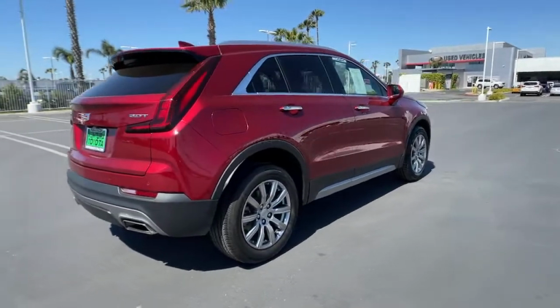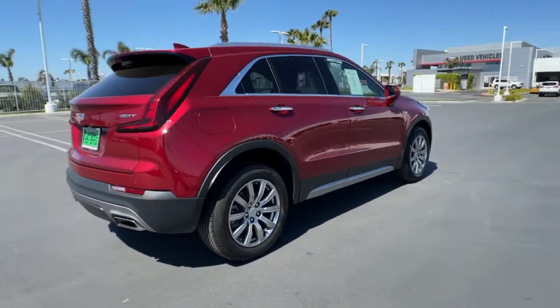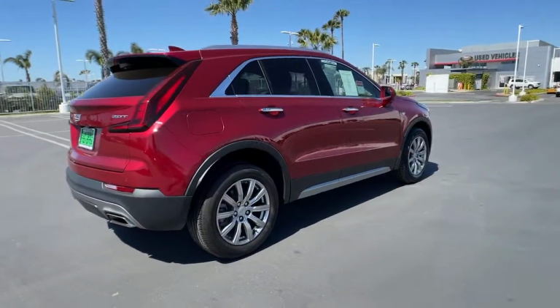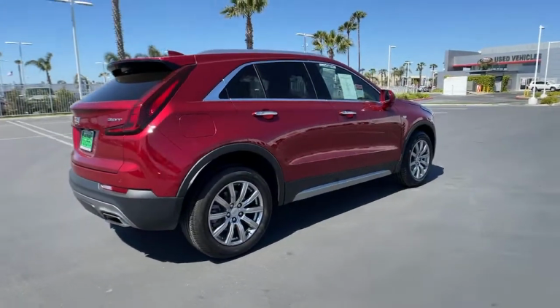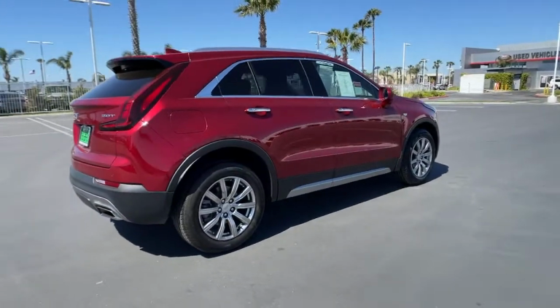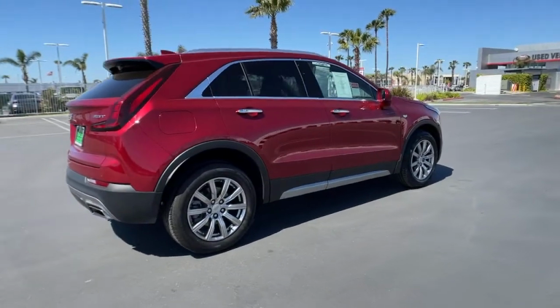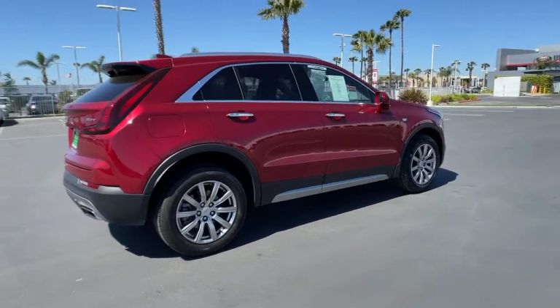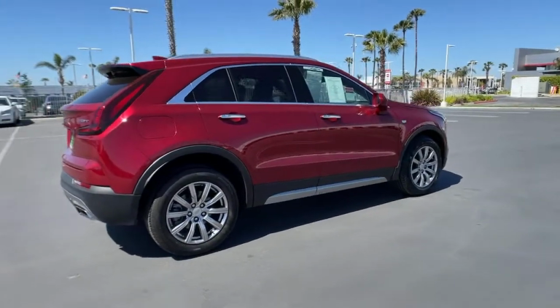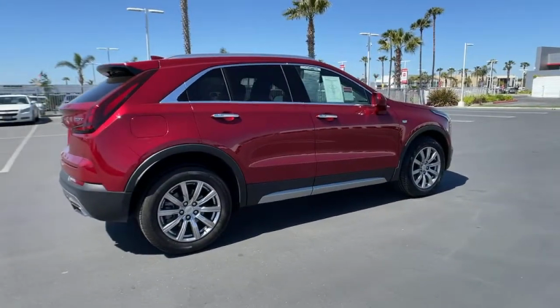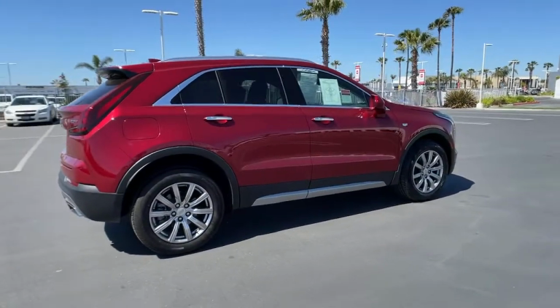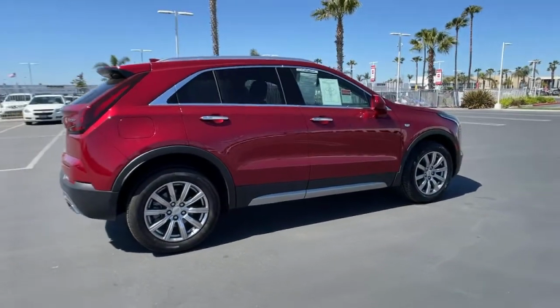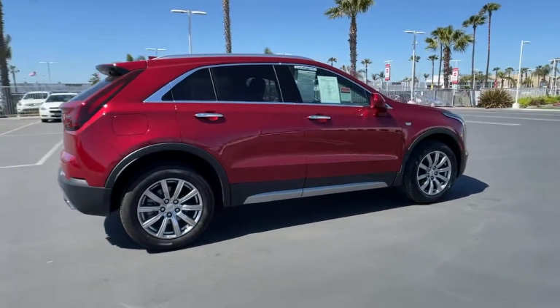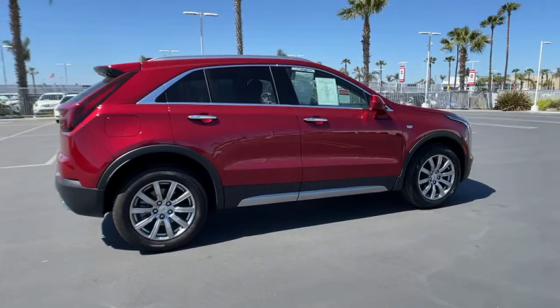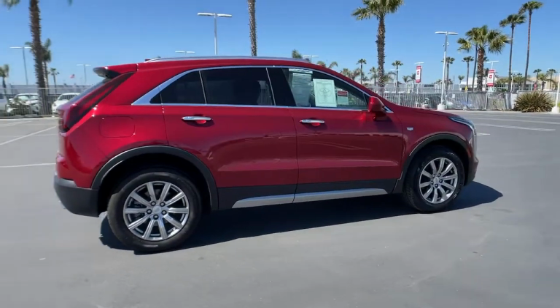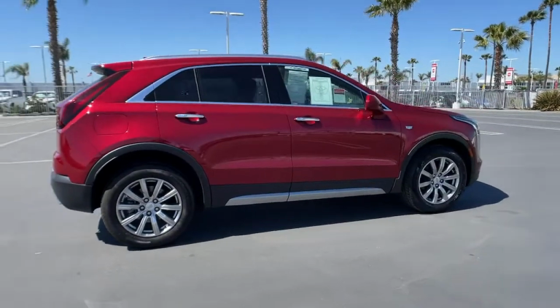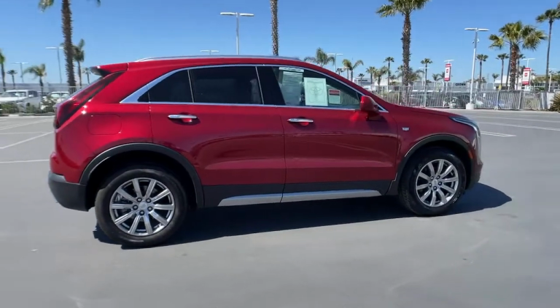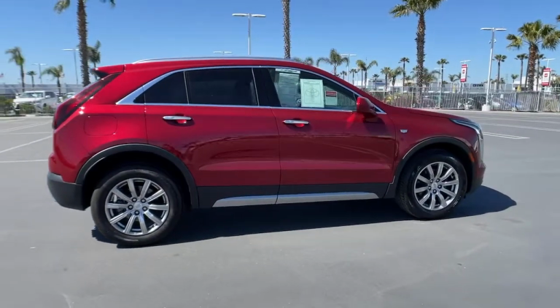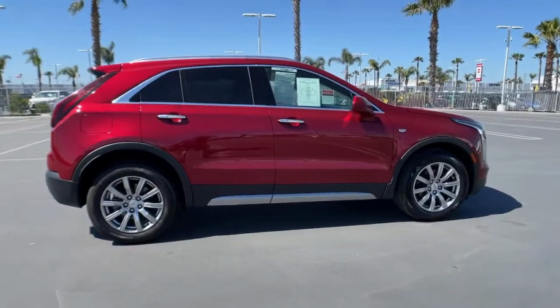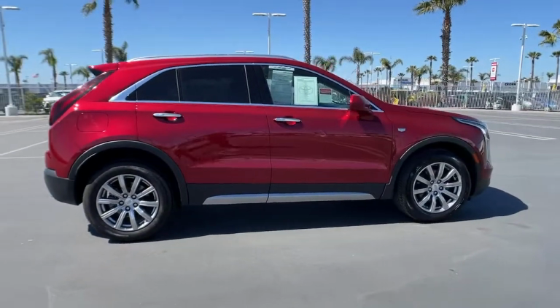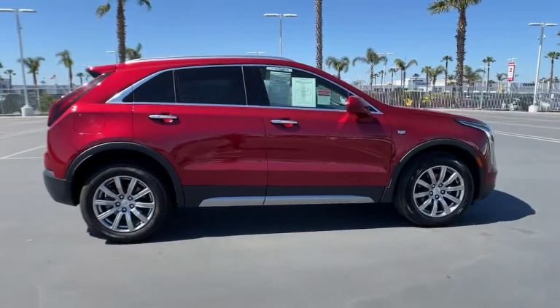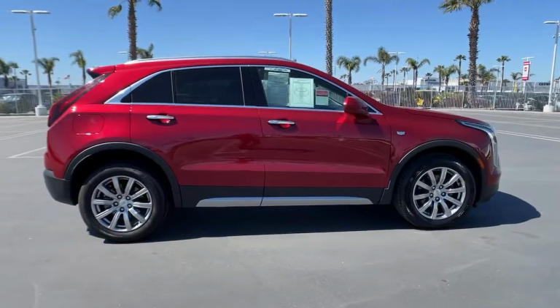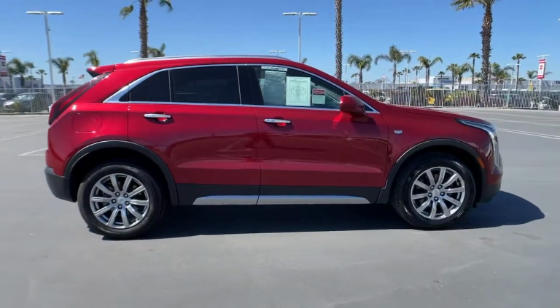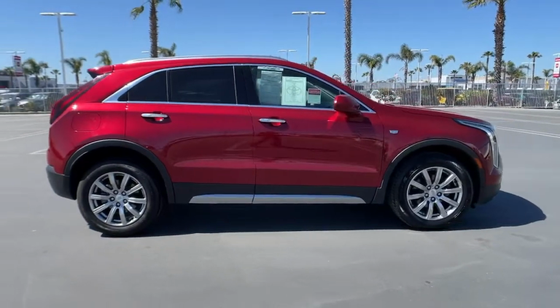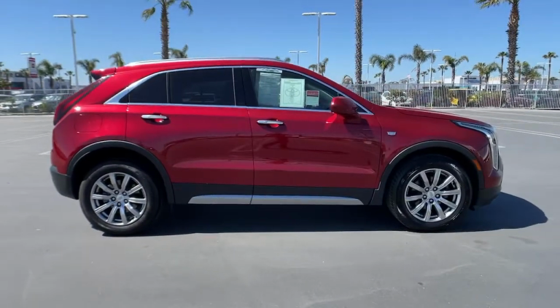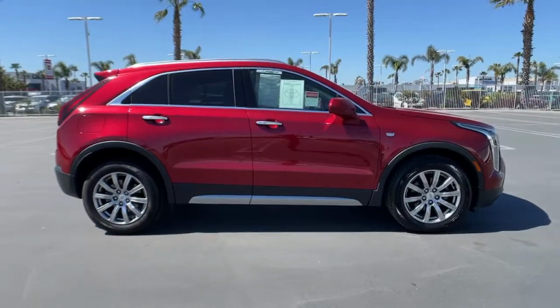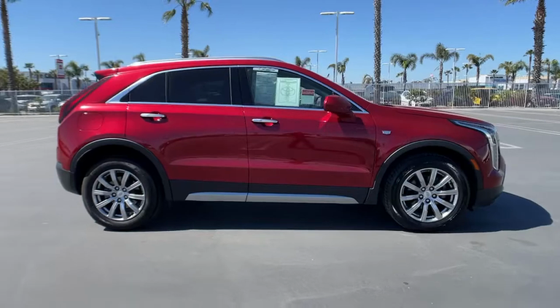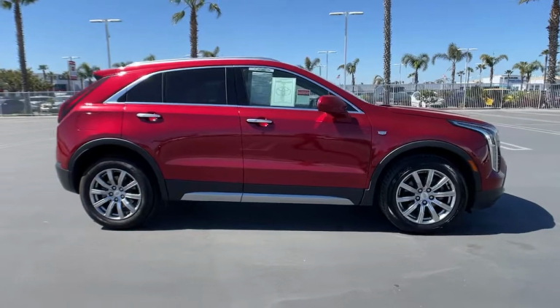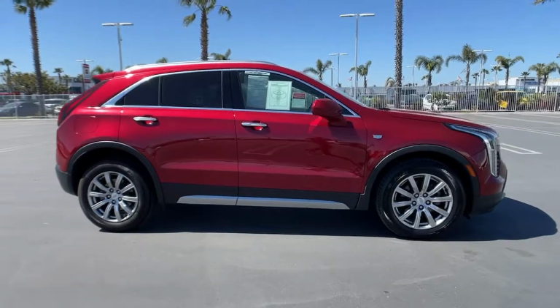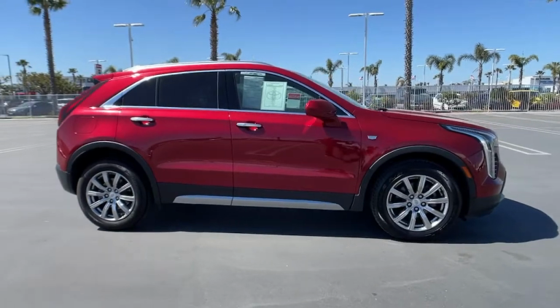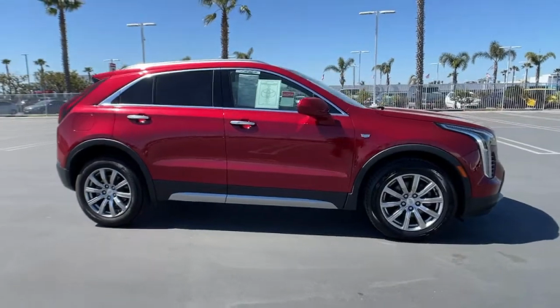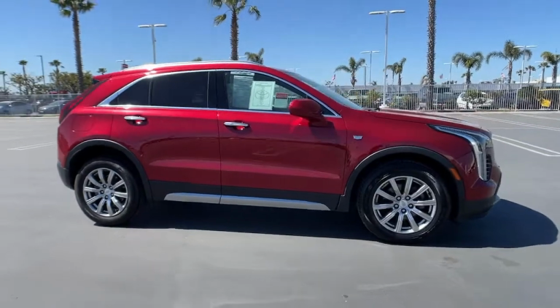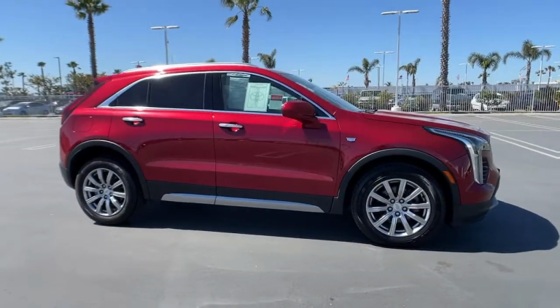Agile and sporty with a commanding presence, it's designed to meet your needs and exceed your expectations.